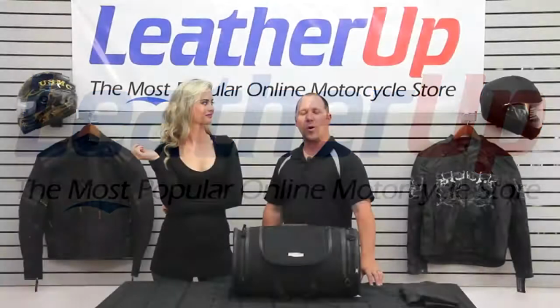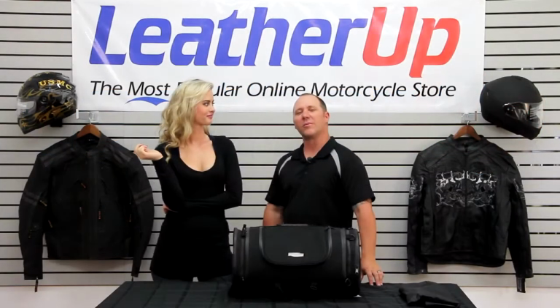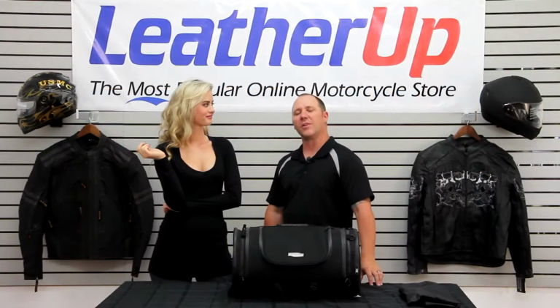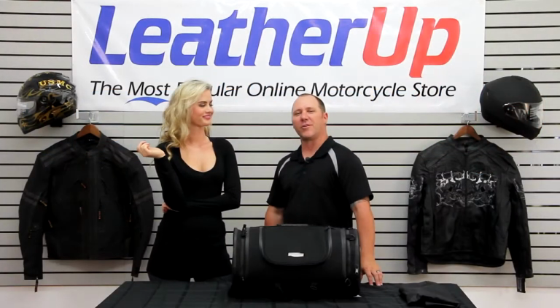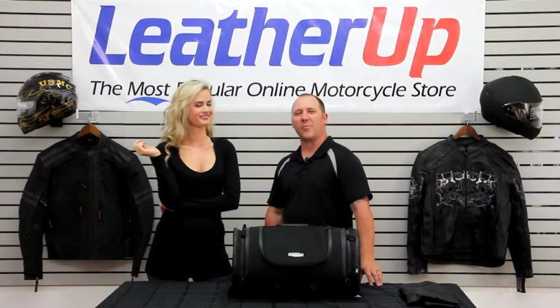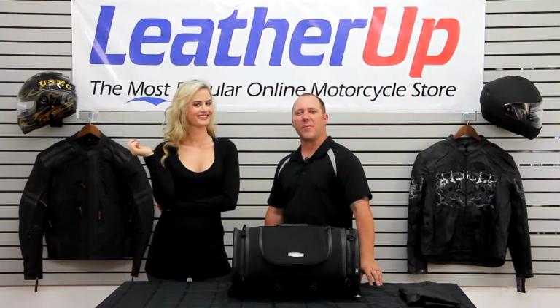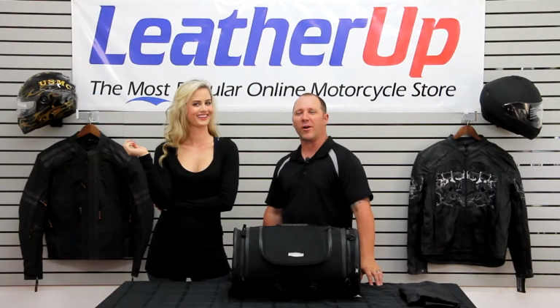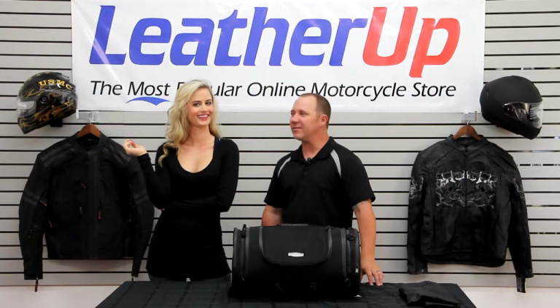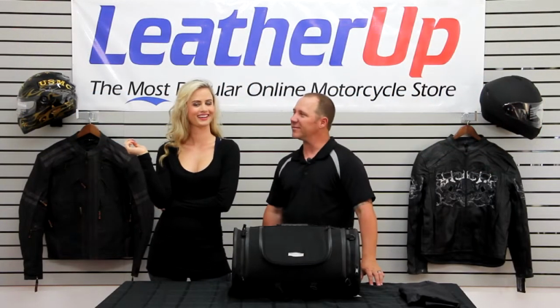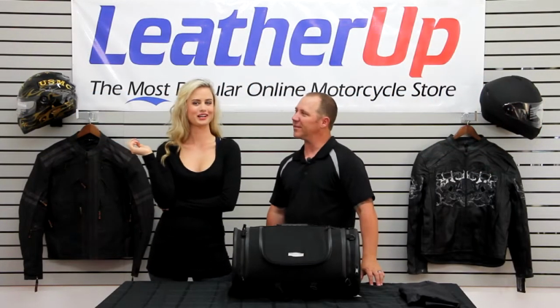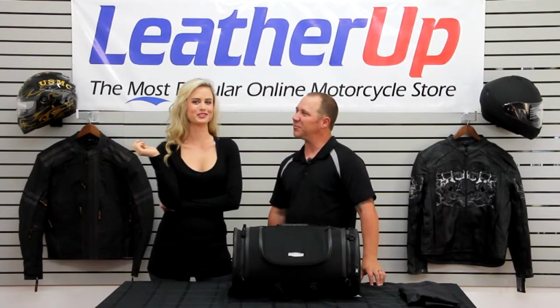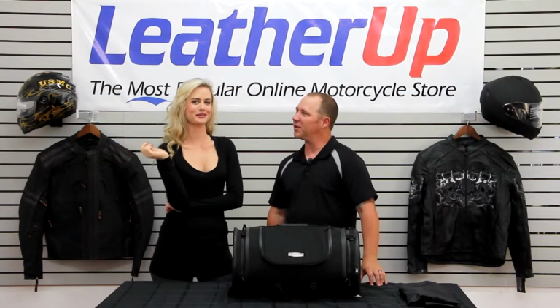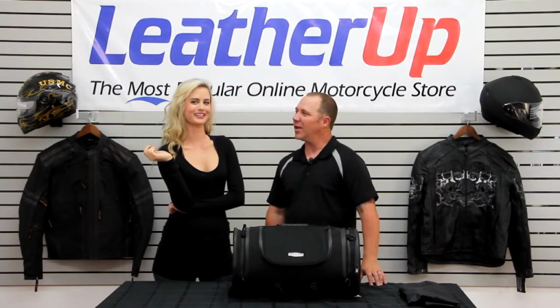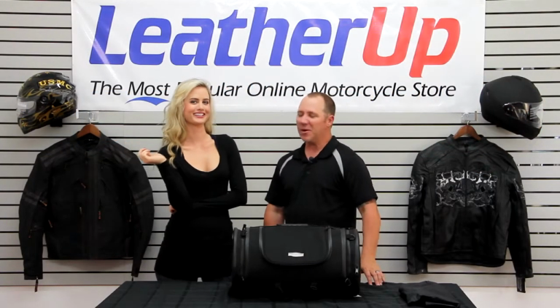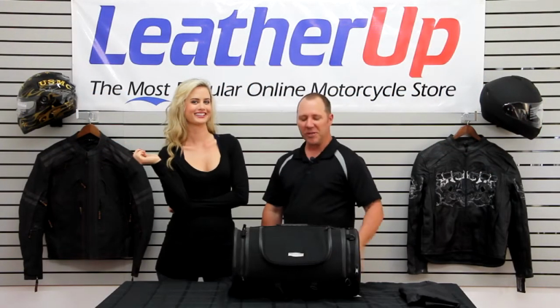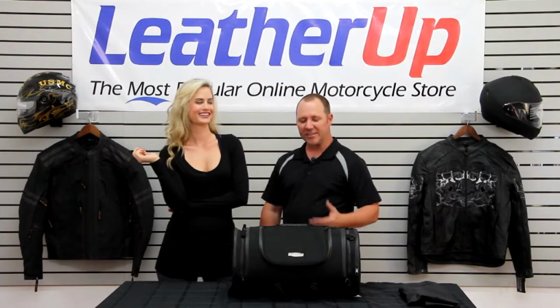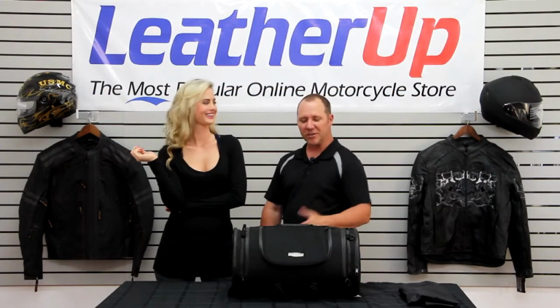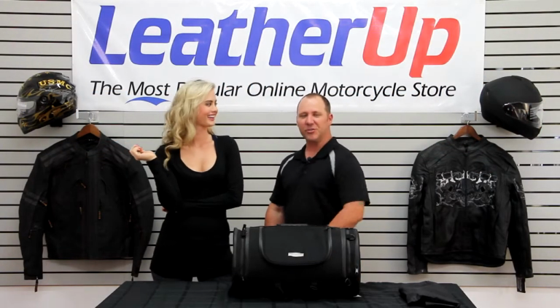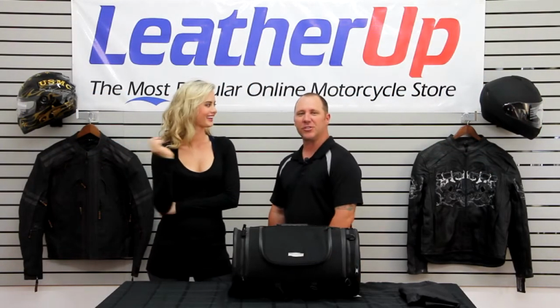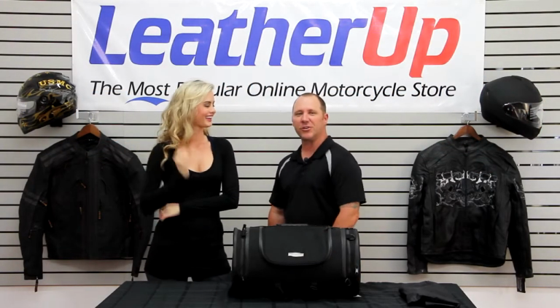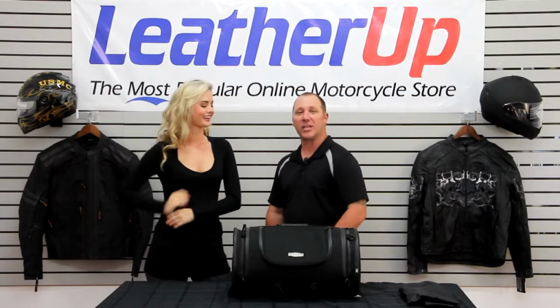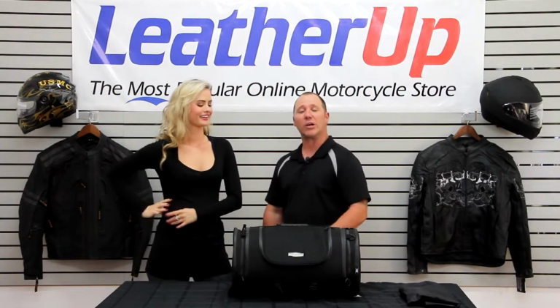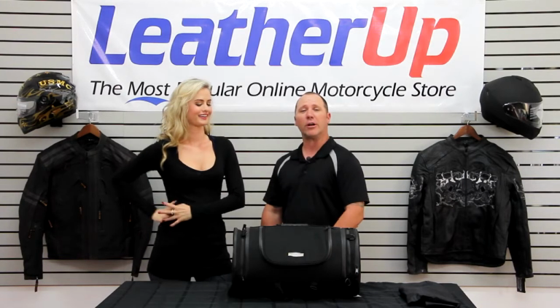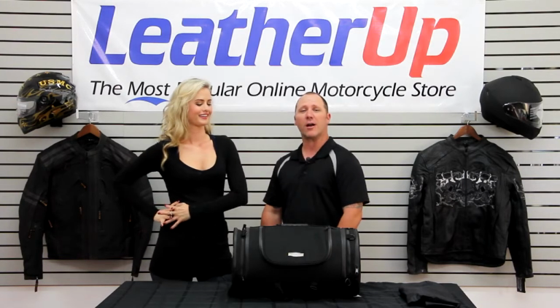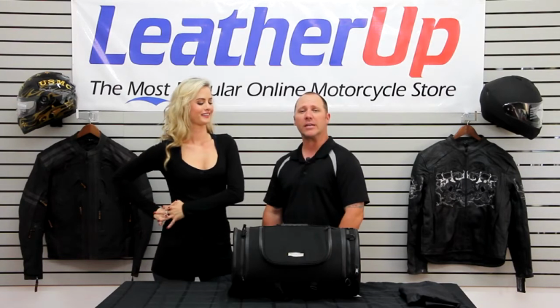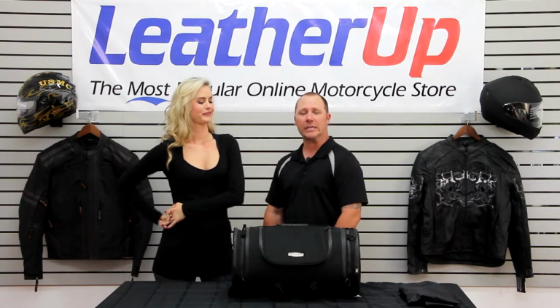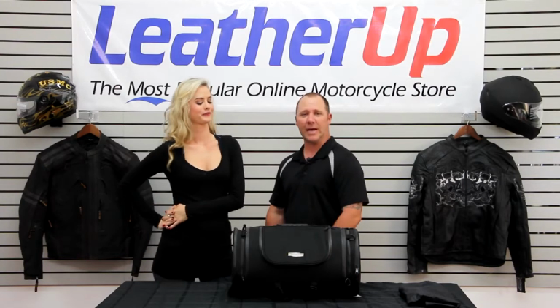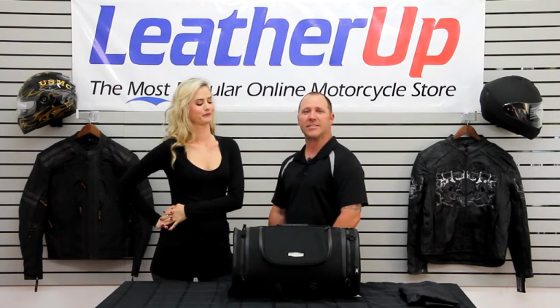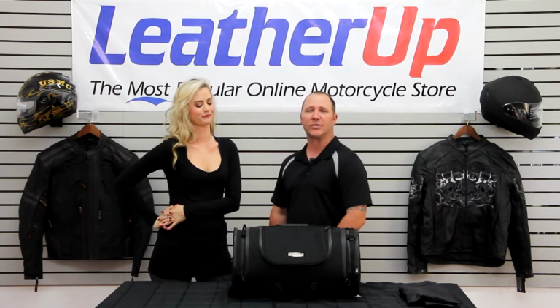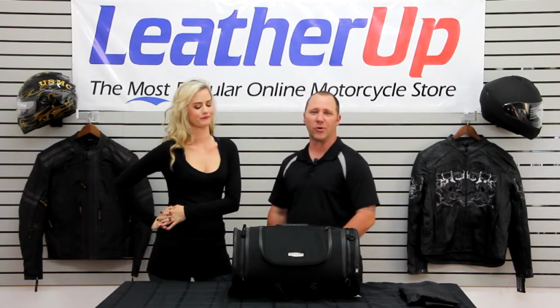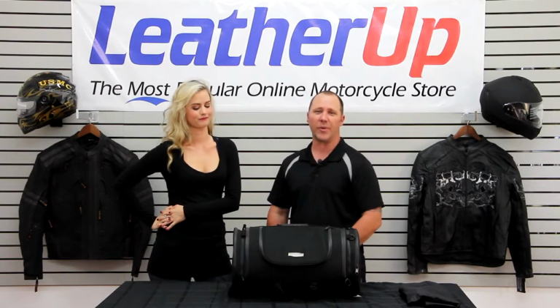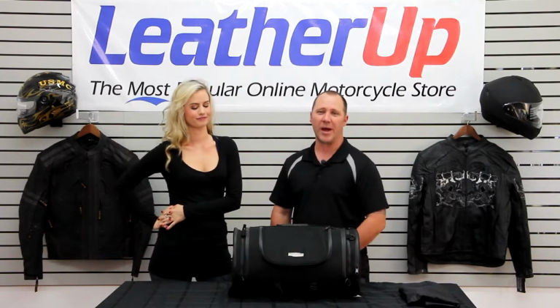Welcome to Leather Up. I'm Erin, and I'm Jamie. We'd like to introduce you to the Kiryaki Classic Tour Bag.